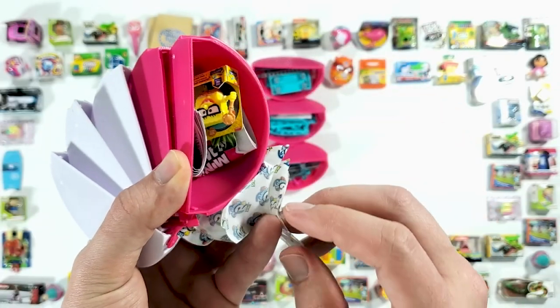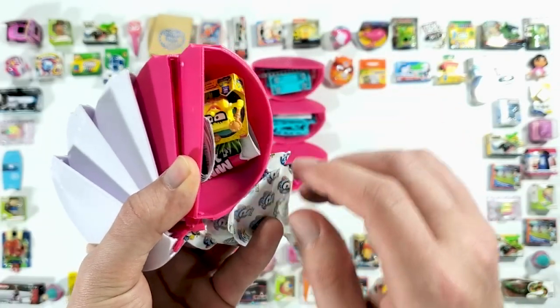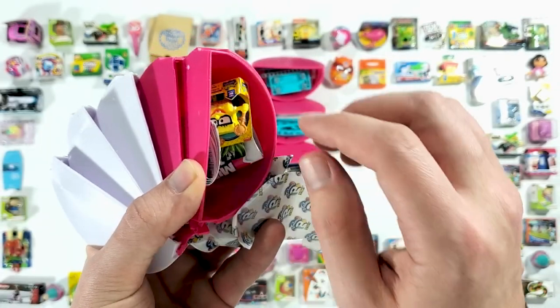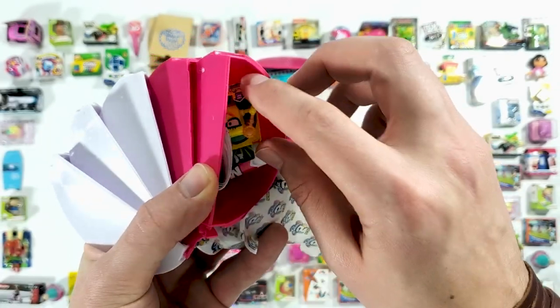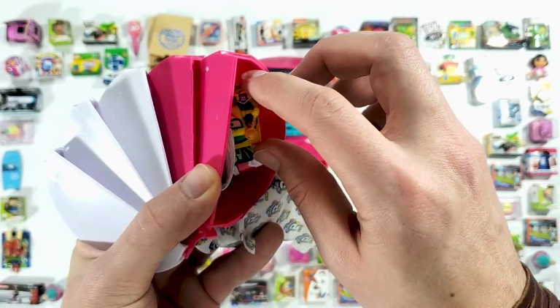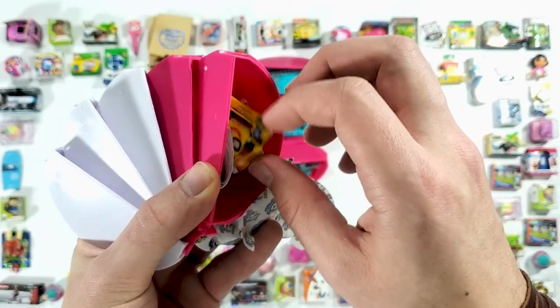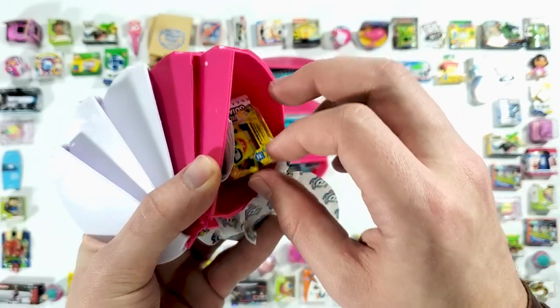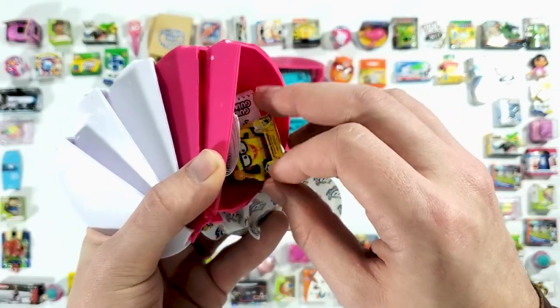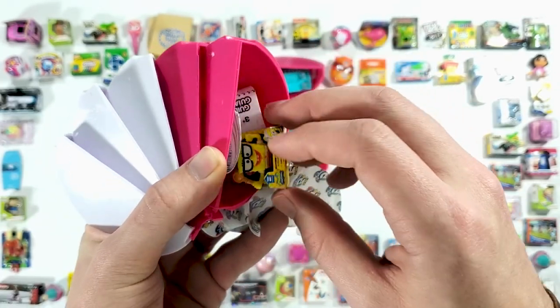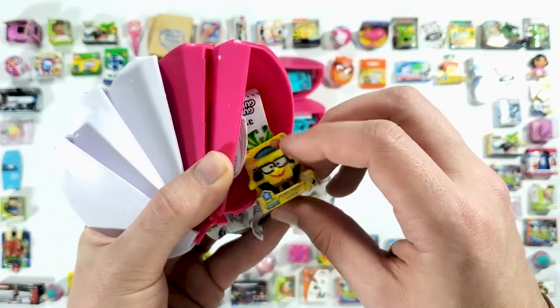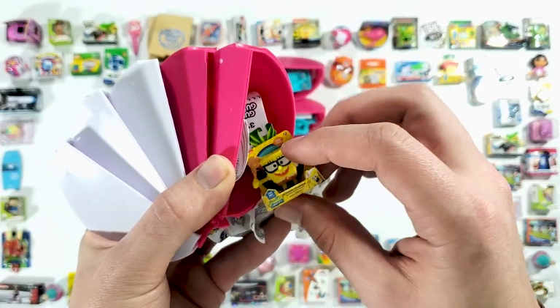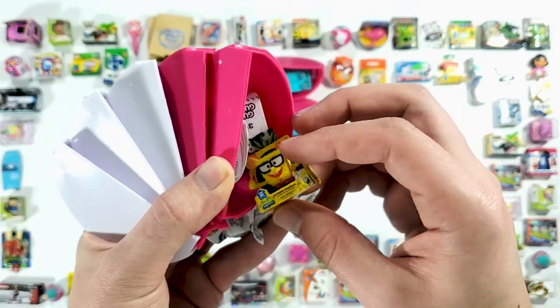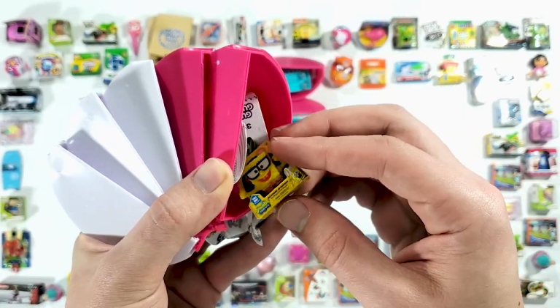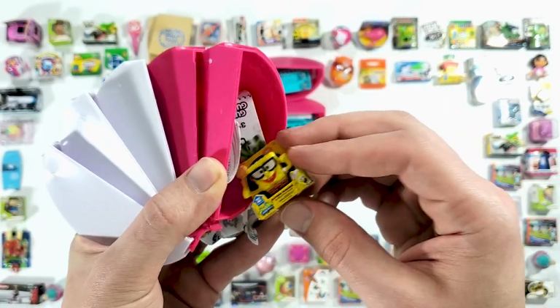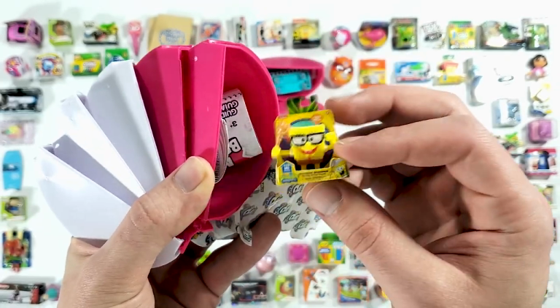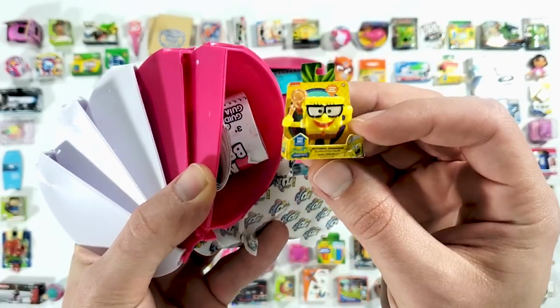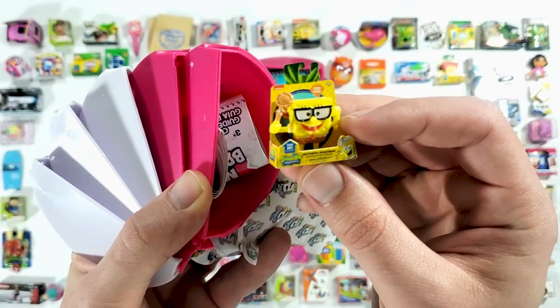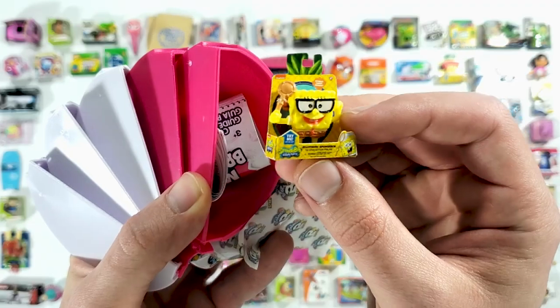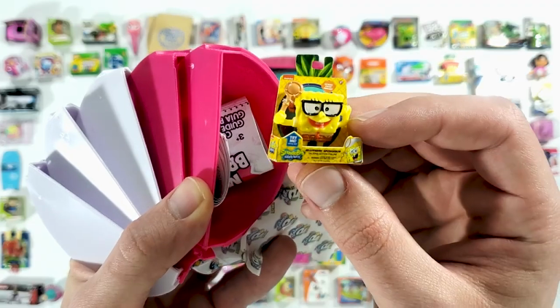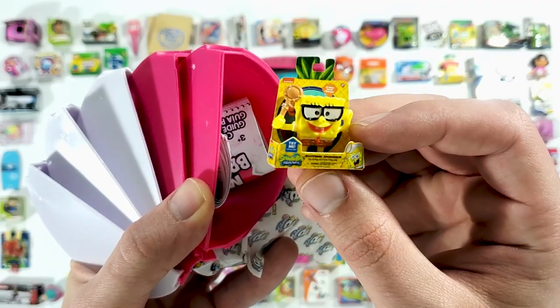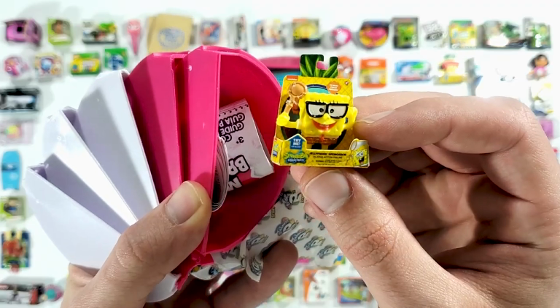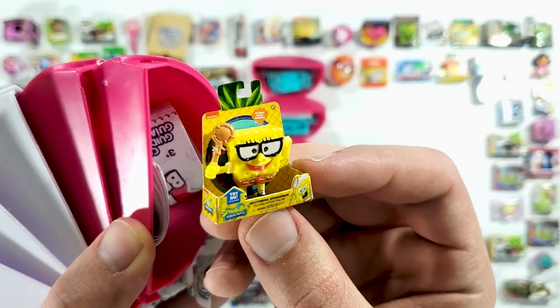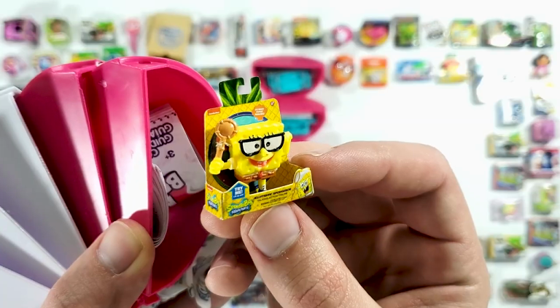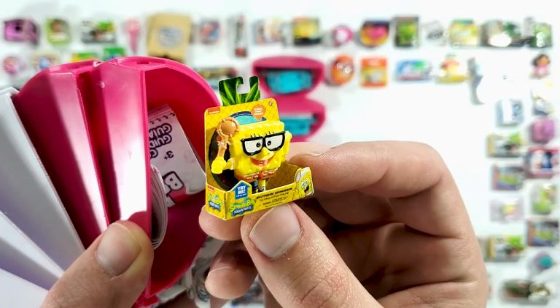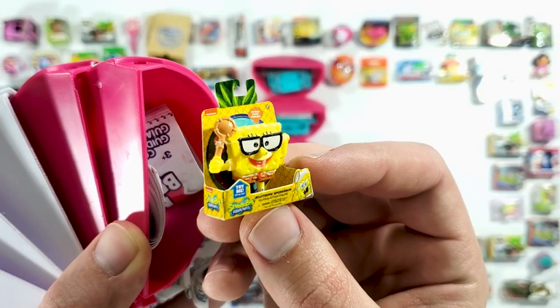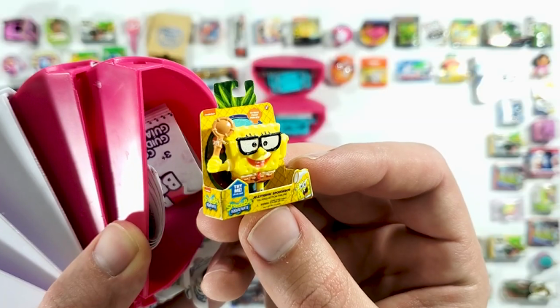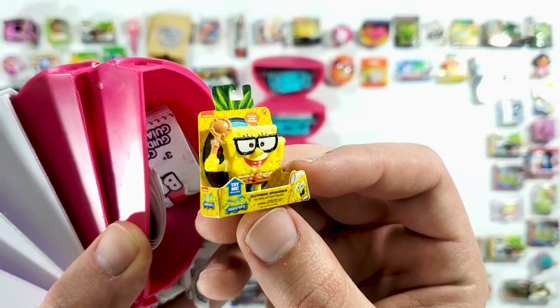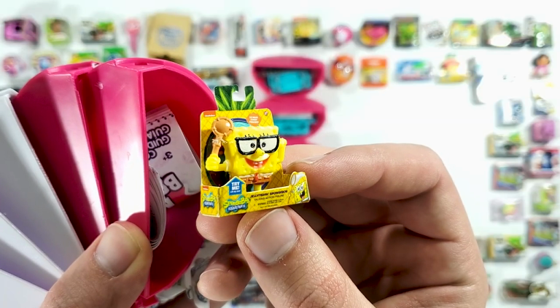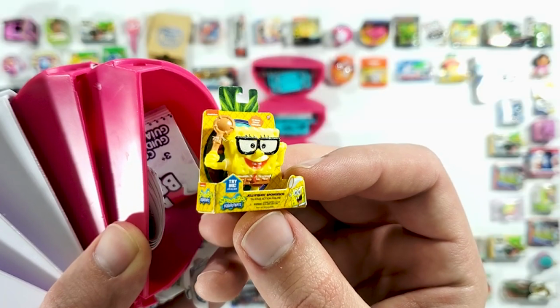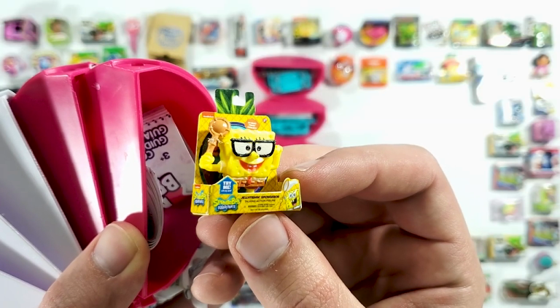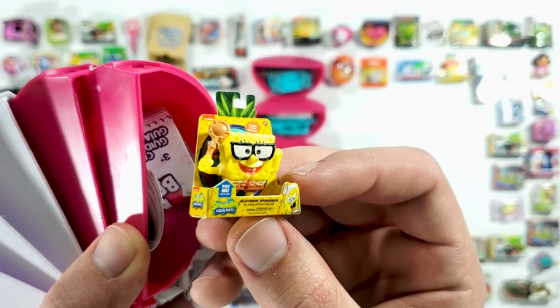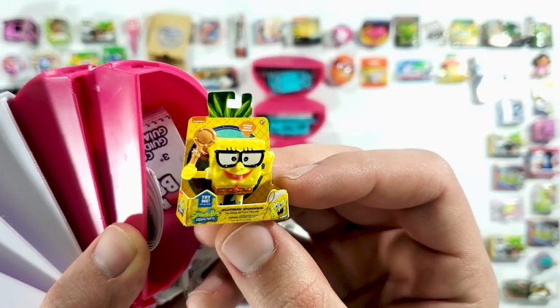And the last one — we have the SpongeBob. We got the jellyfish and SpongeBob.